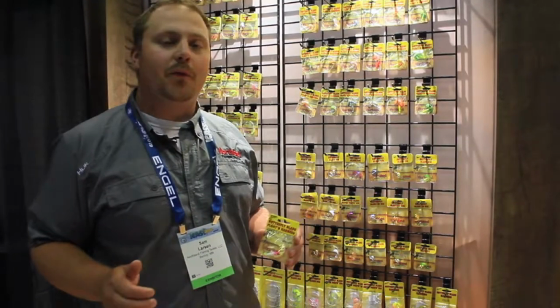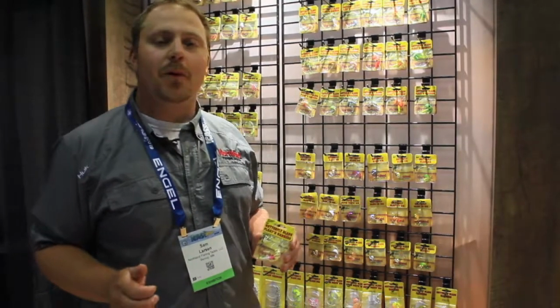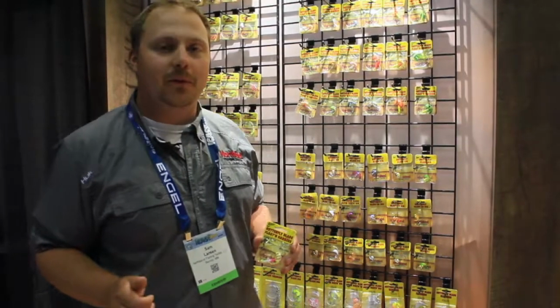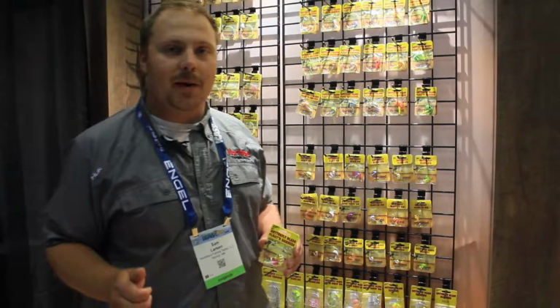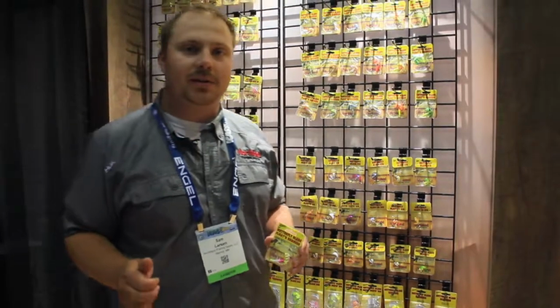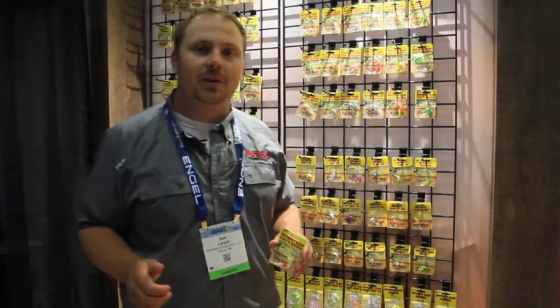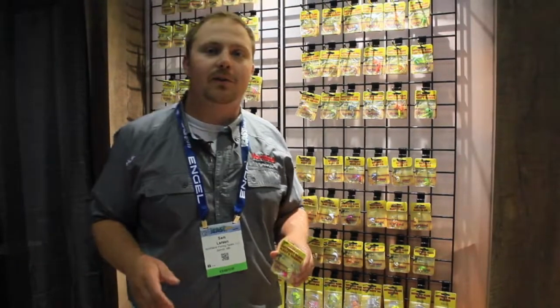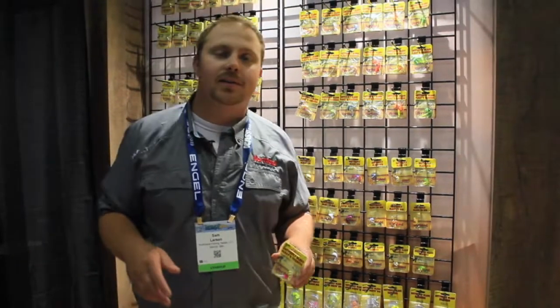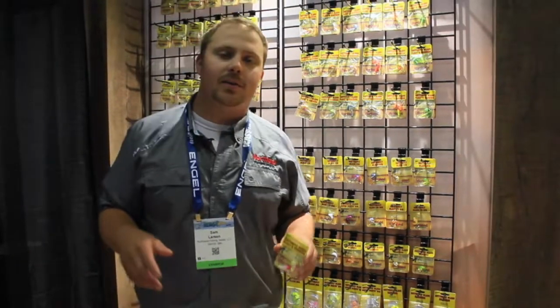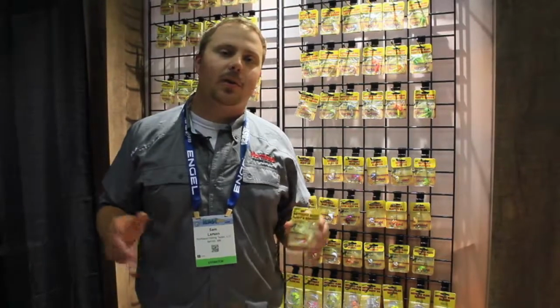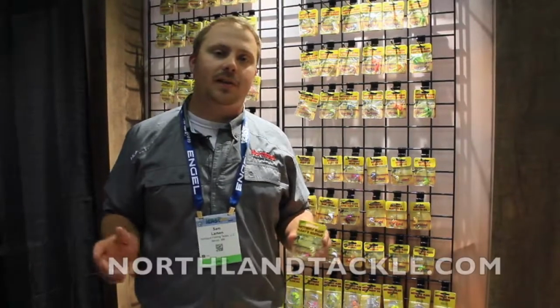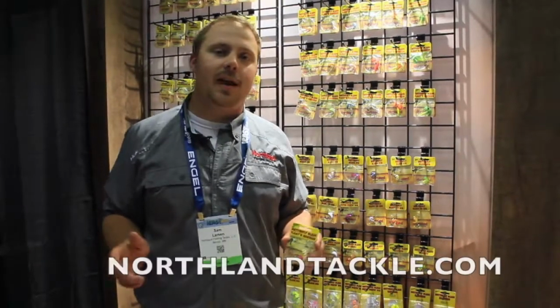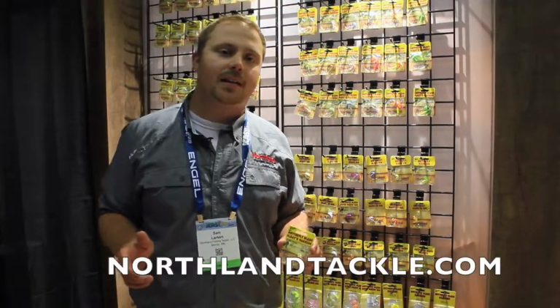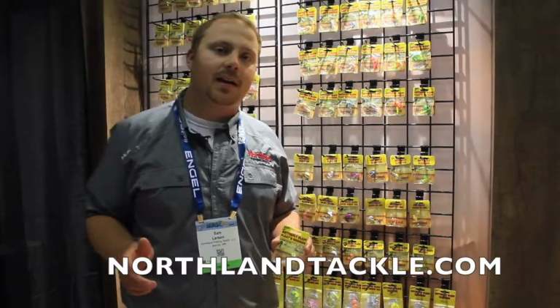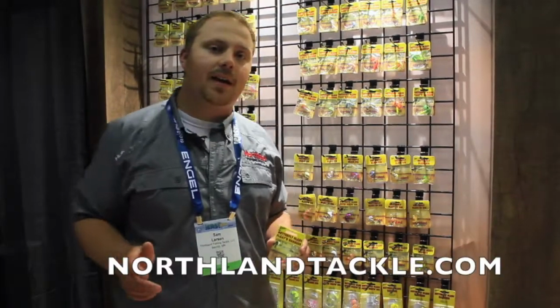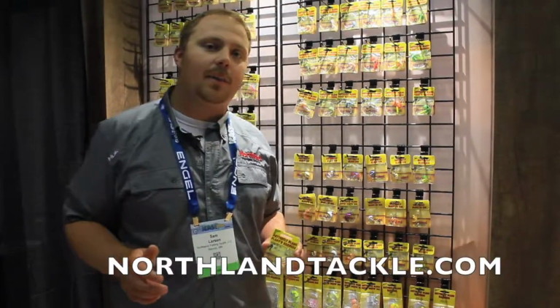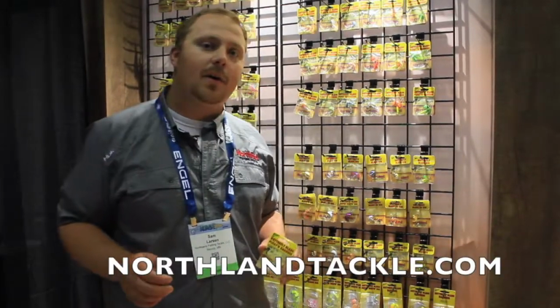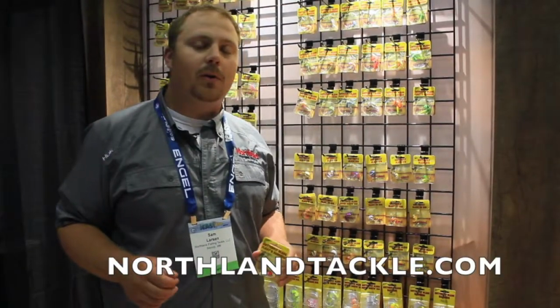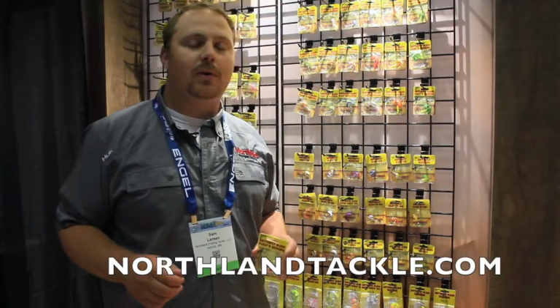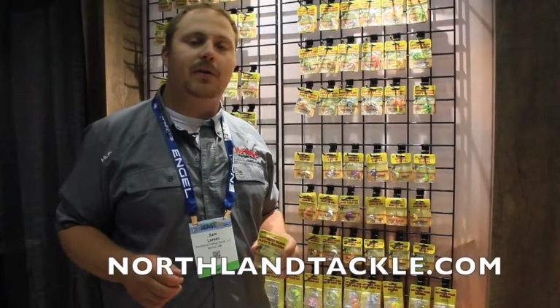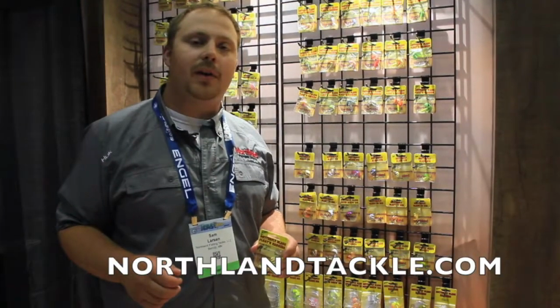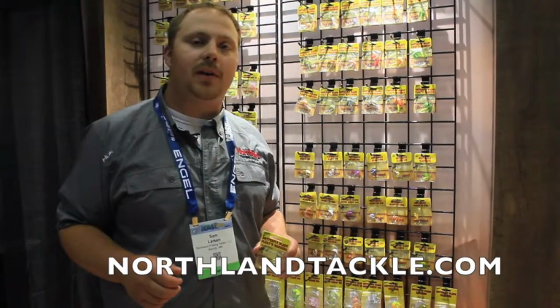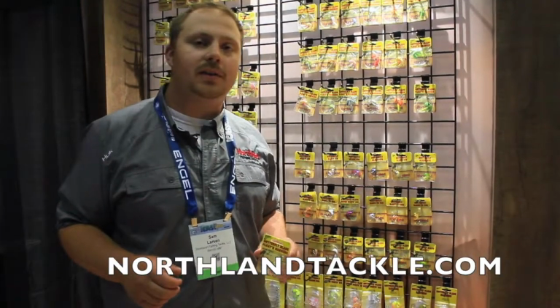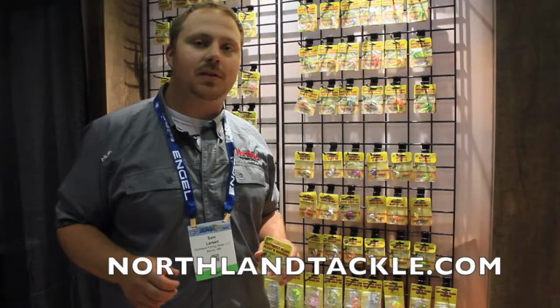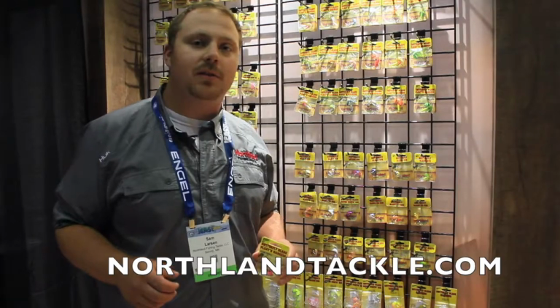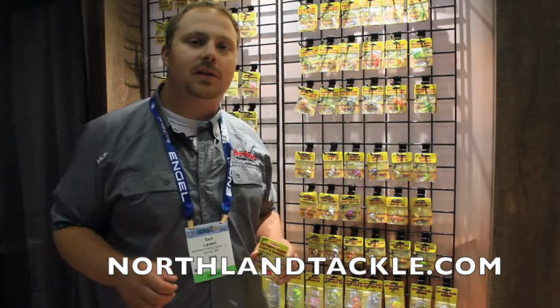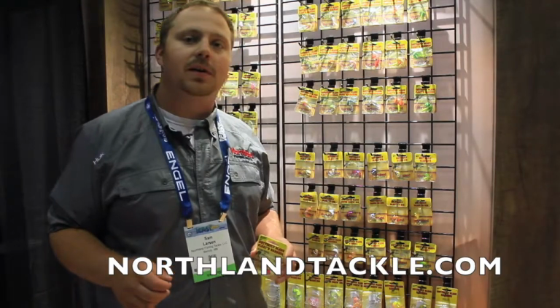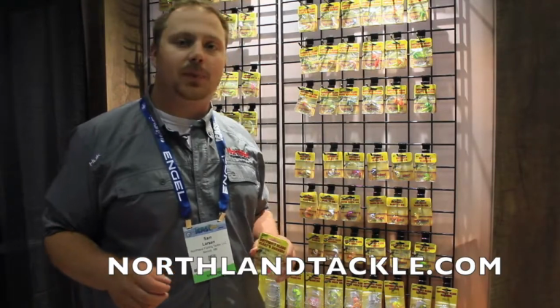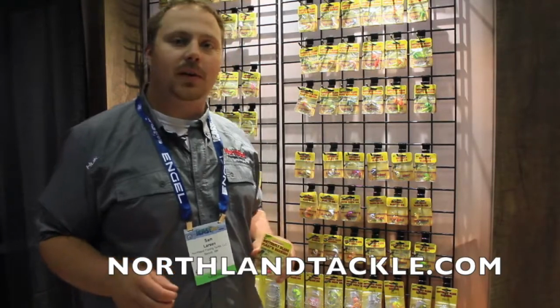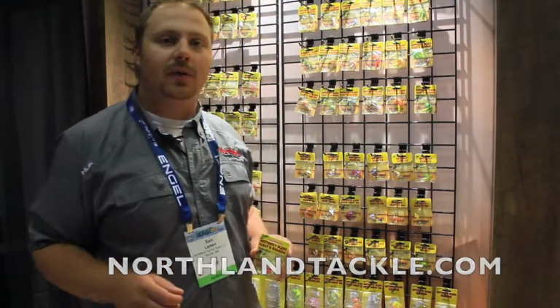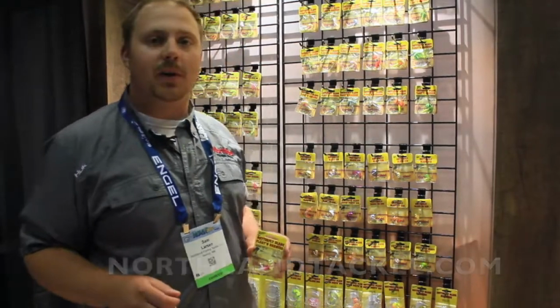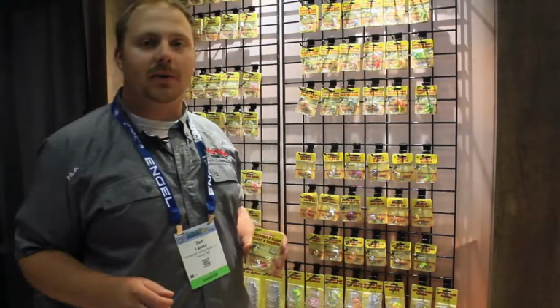For more information you can visit NorthlandTackle.com, or it'll be available in stores Spring of 2020.